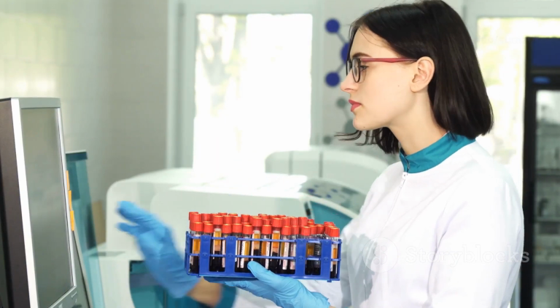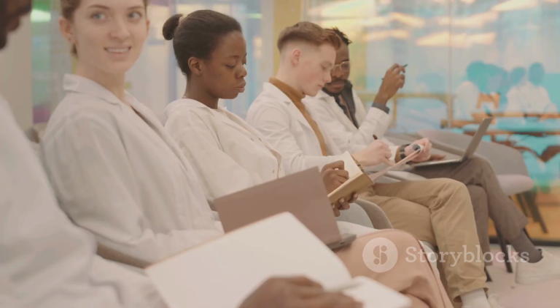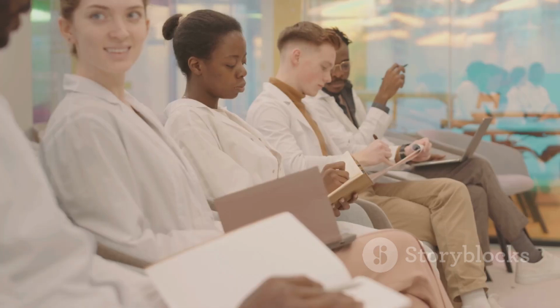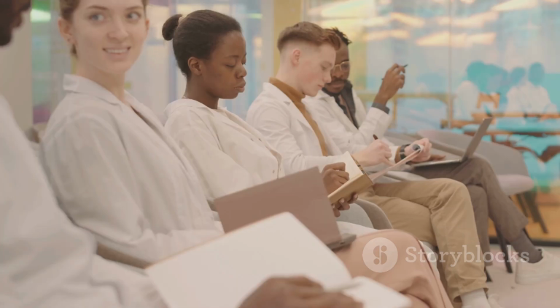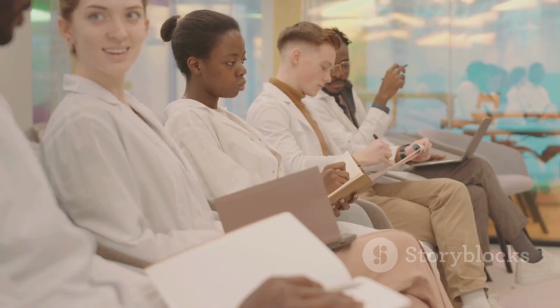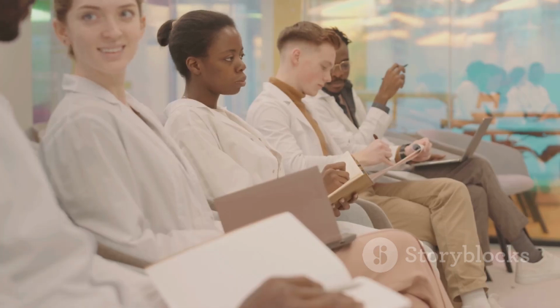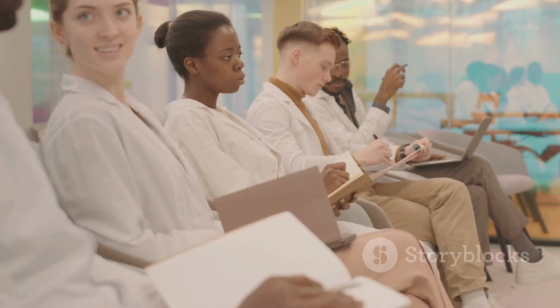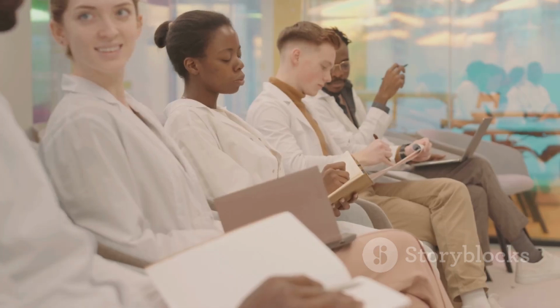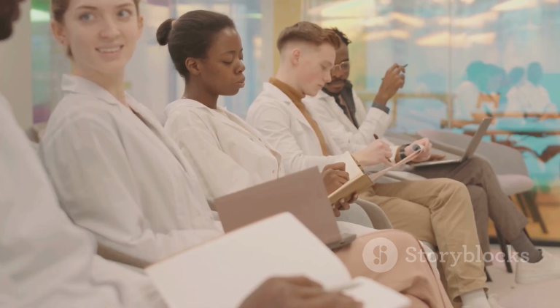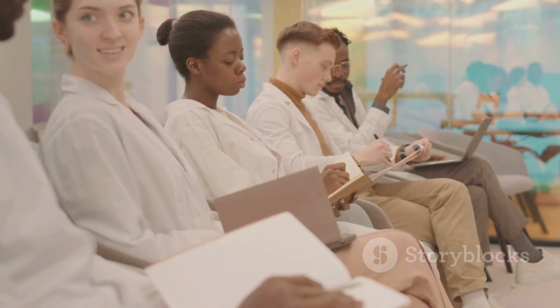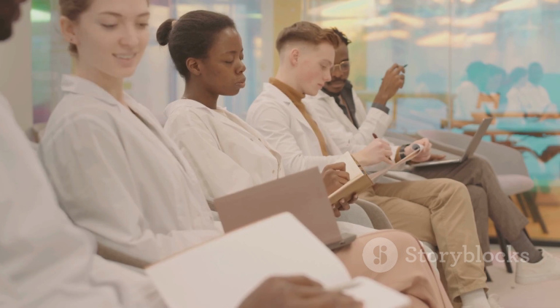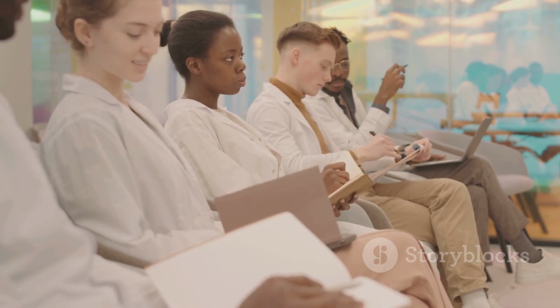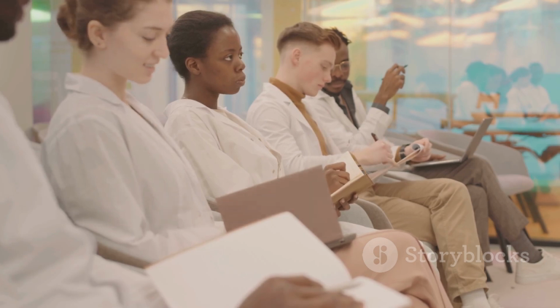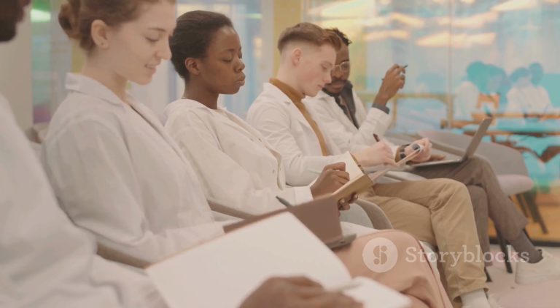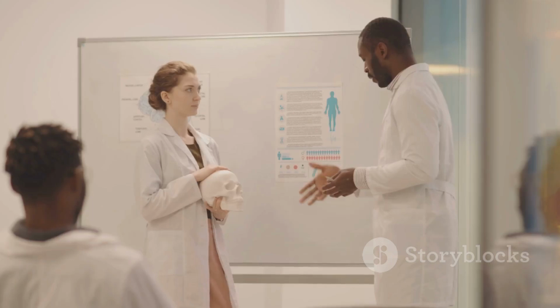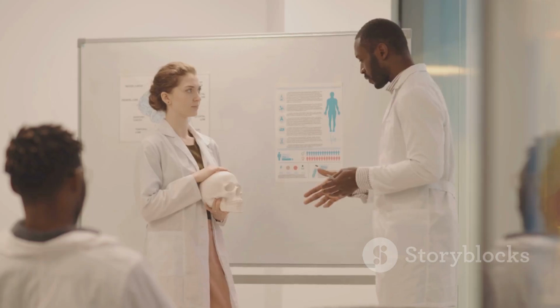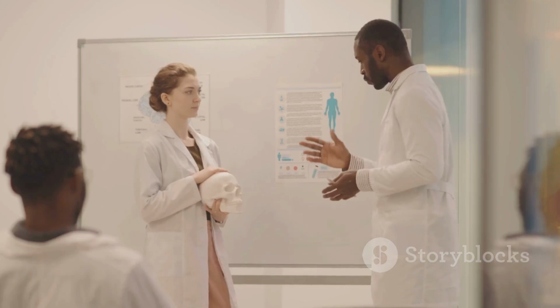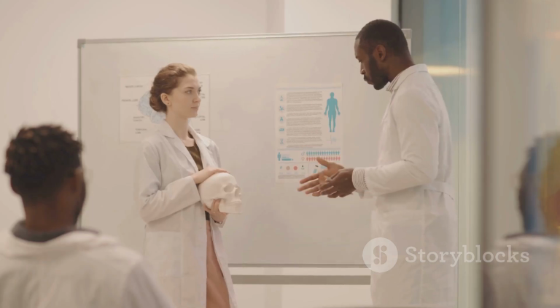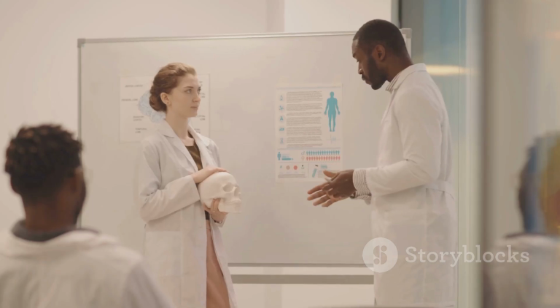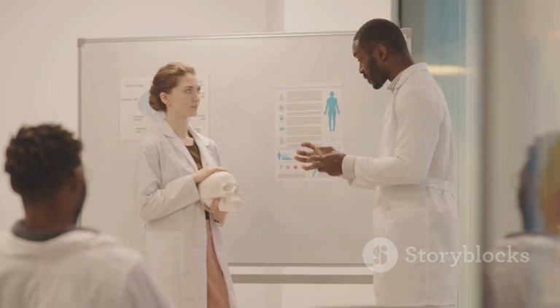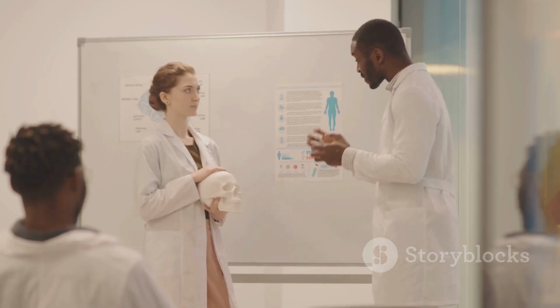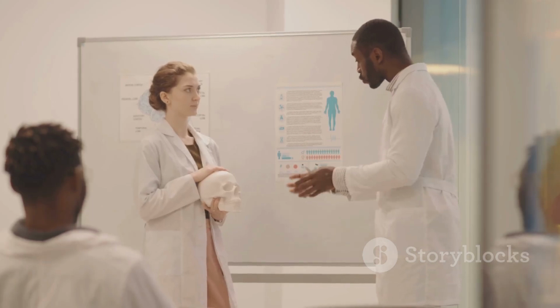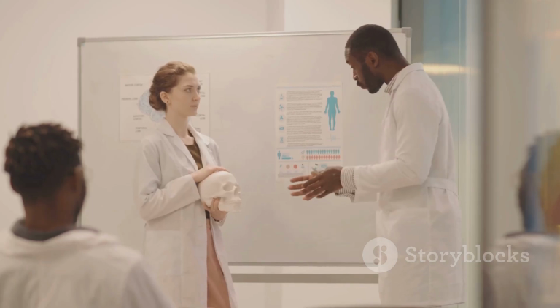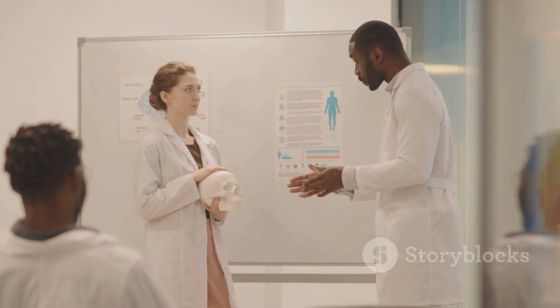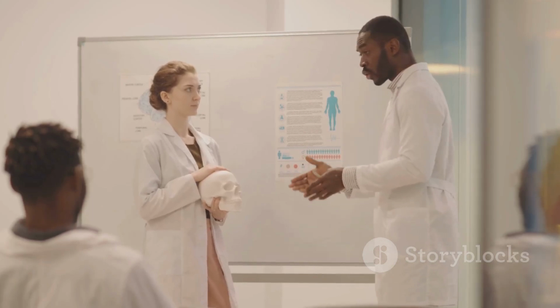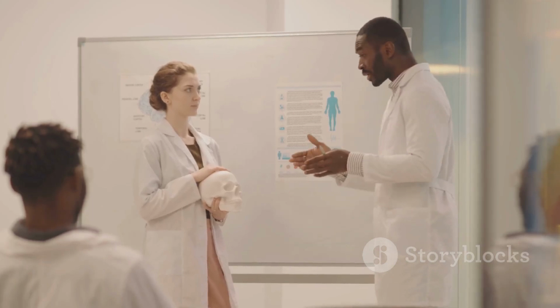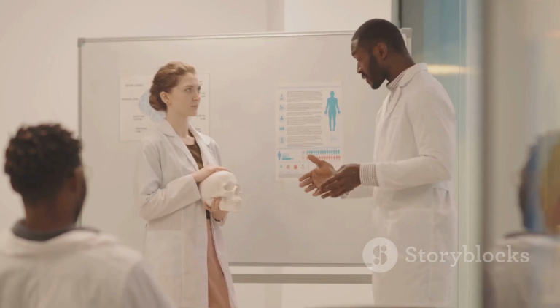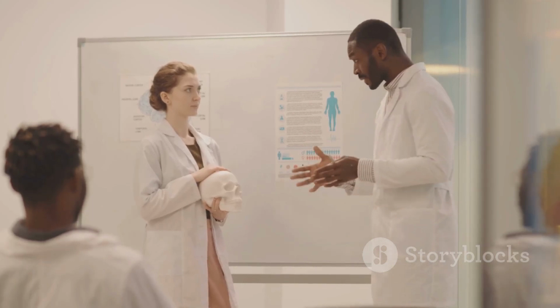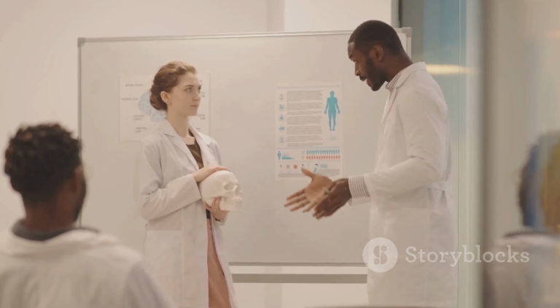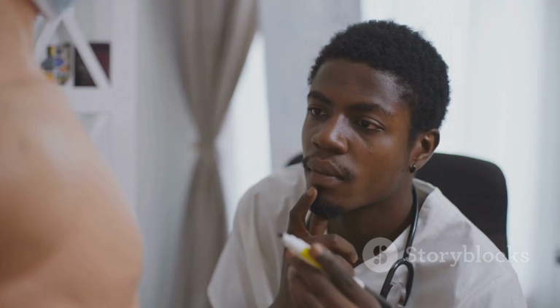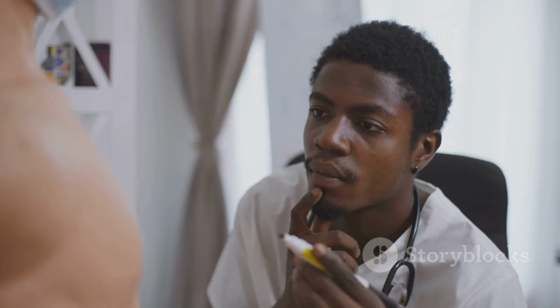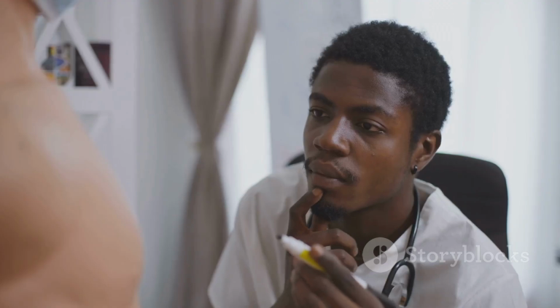That's your UTI crash course for the NCLEX. Focus on the anatomy, know your symptoms, and remember these hacks. You've got this.